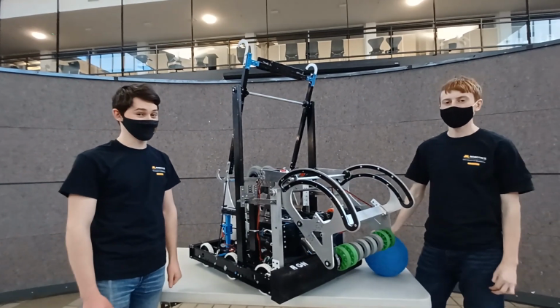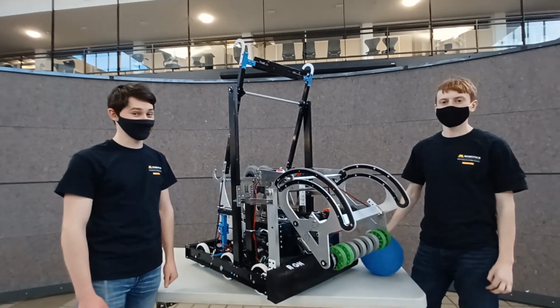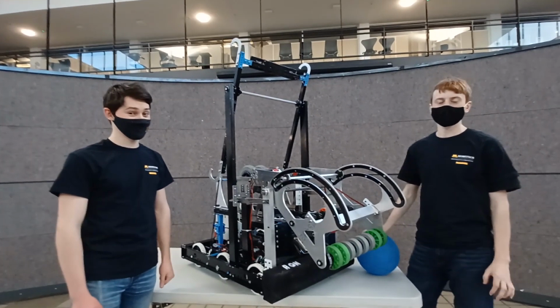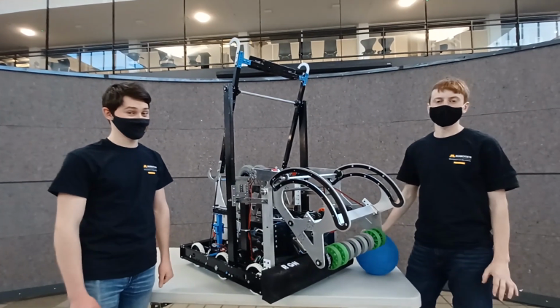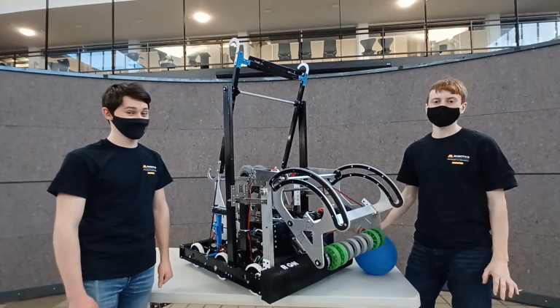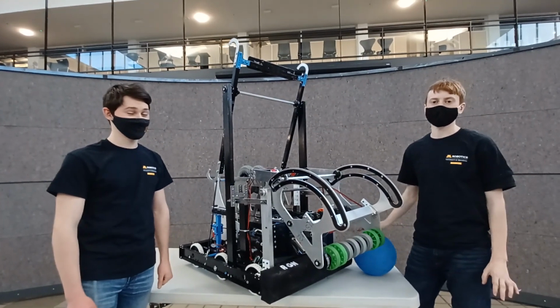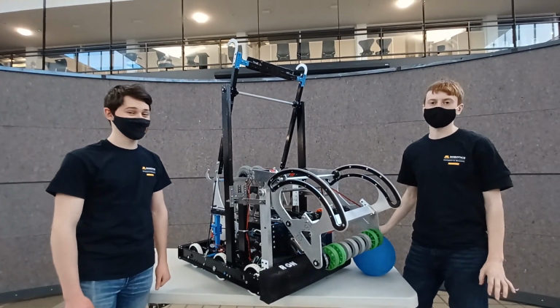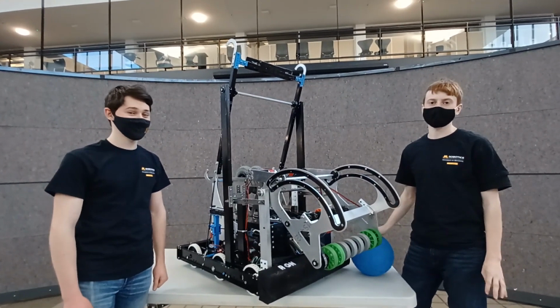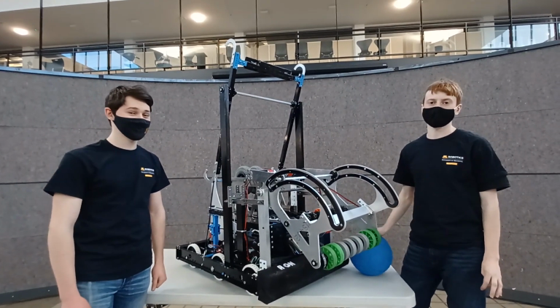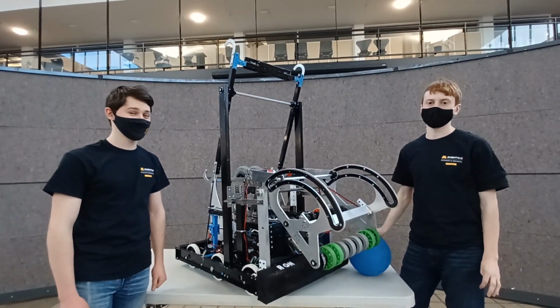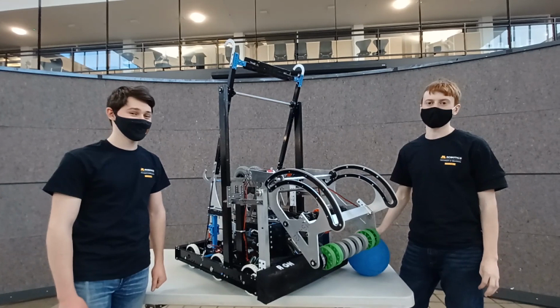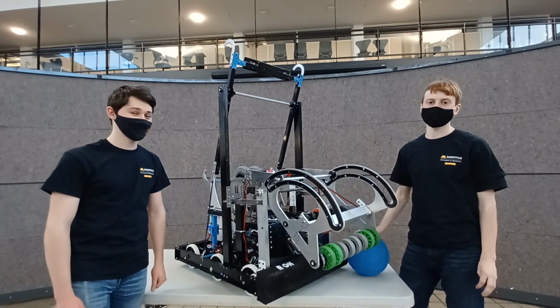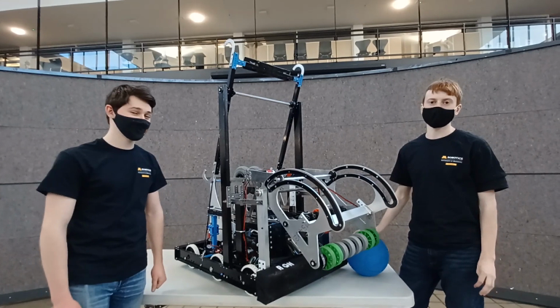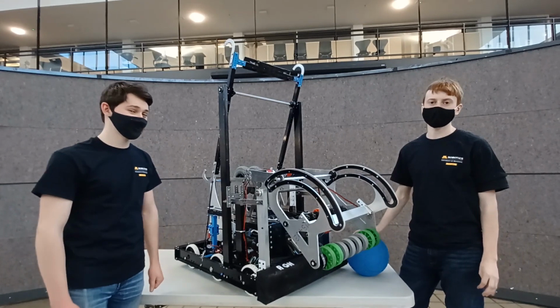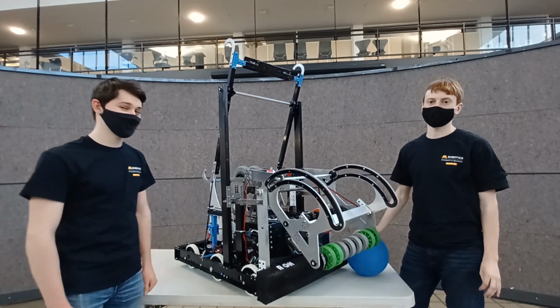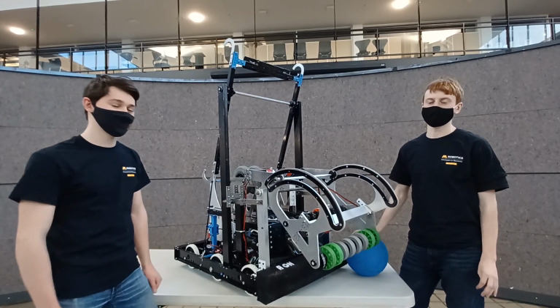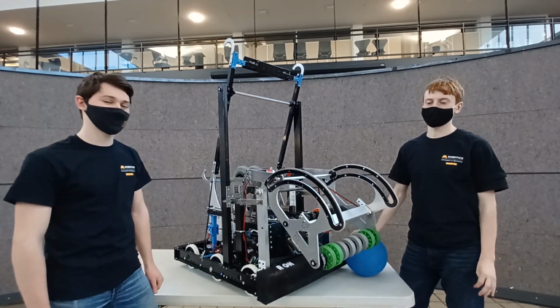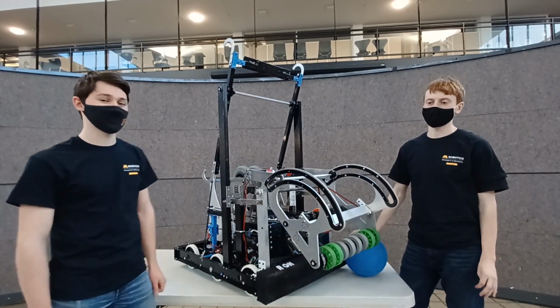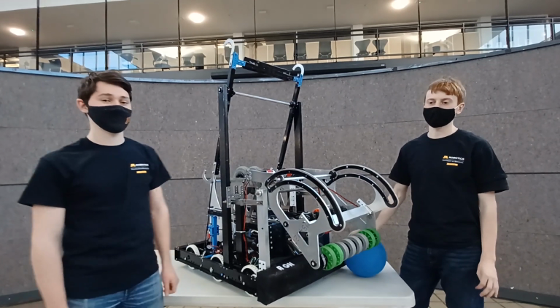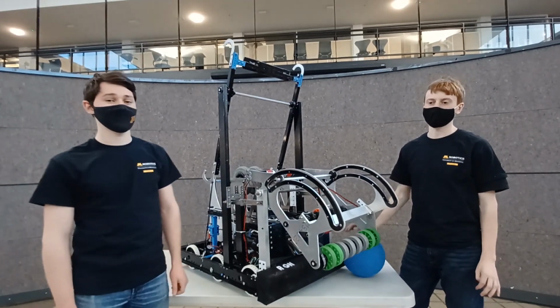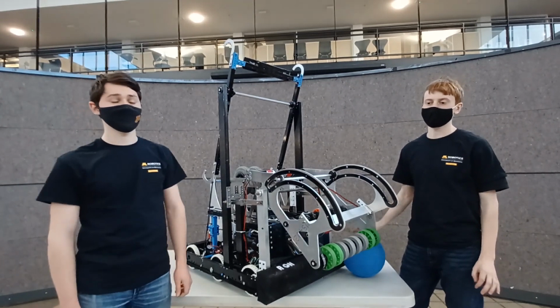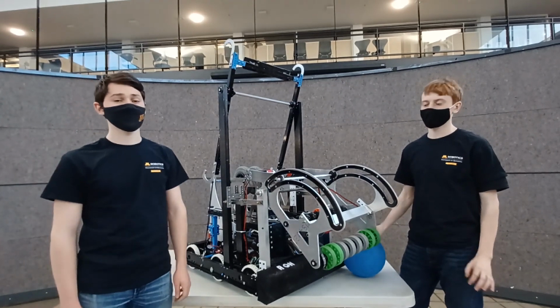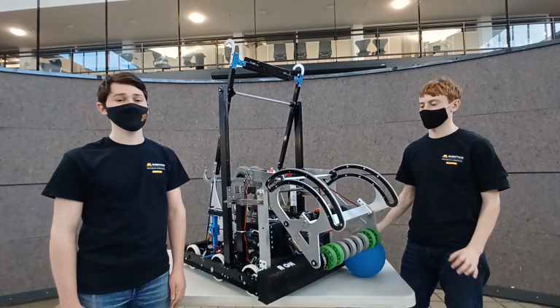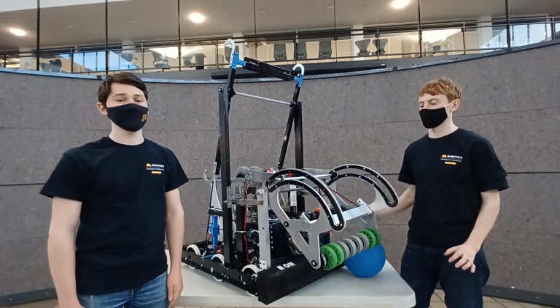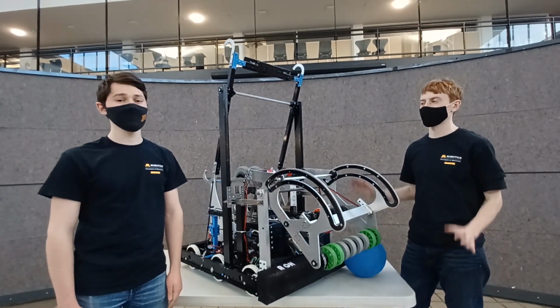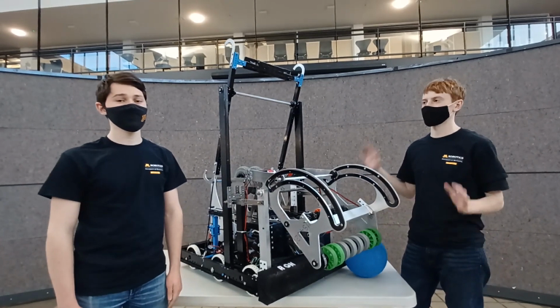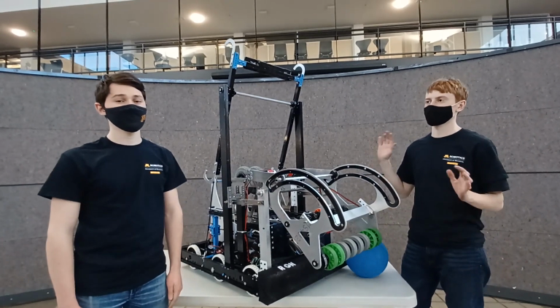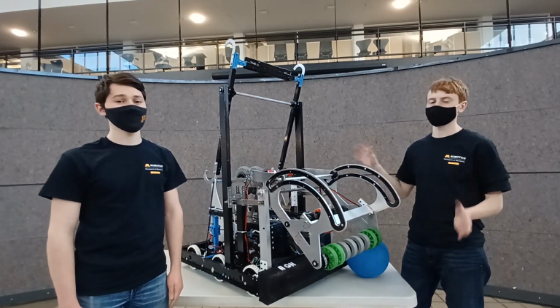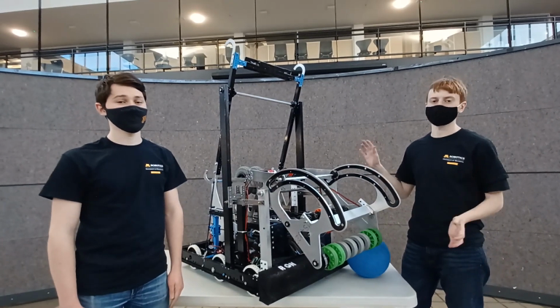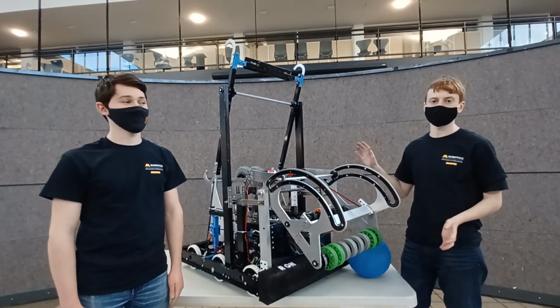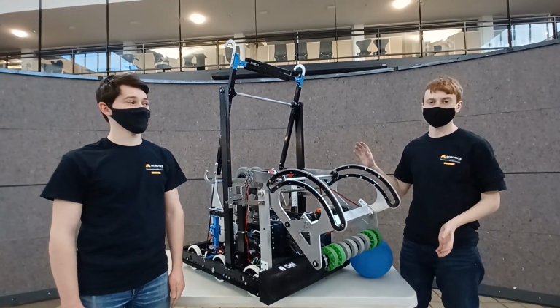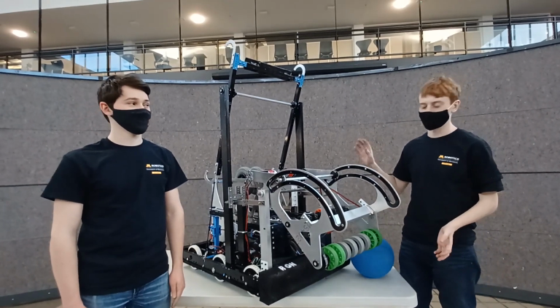First, I want to give a shout out to Anderson Labs and the CSE department for allowing us to use their space.